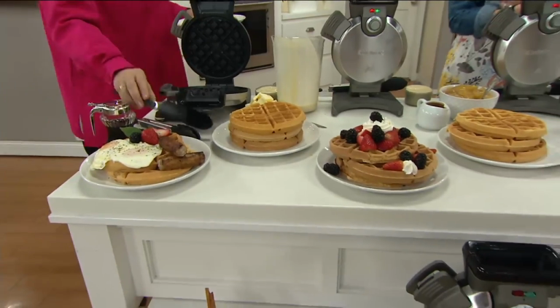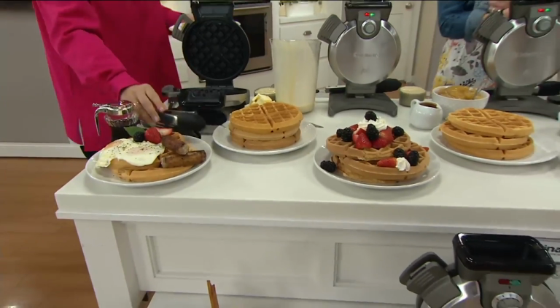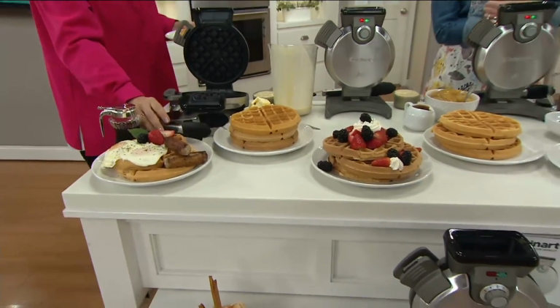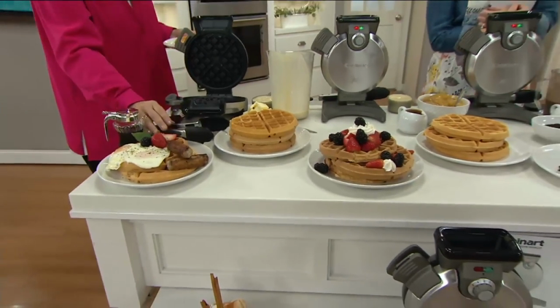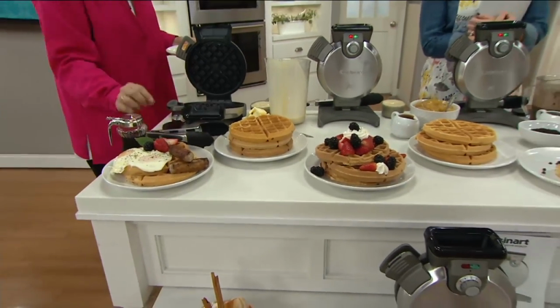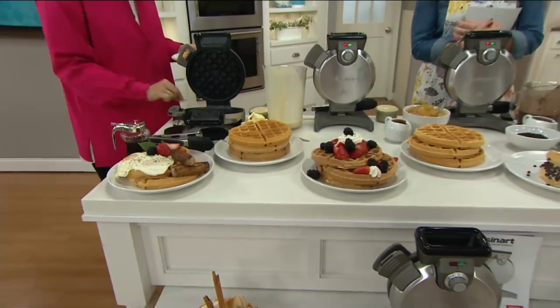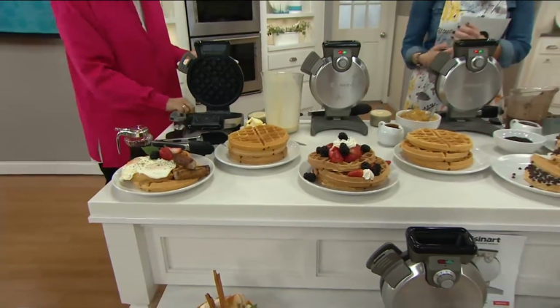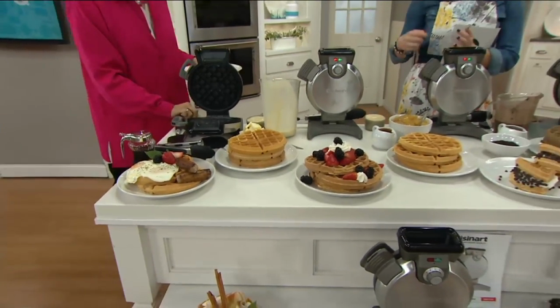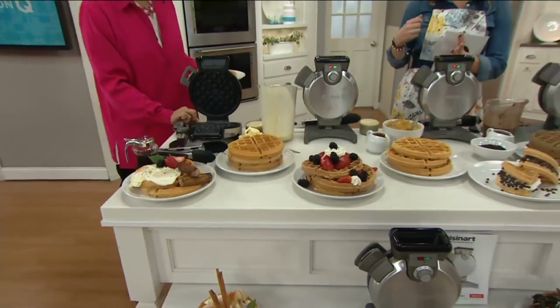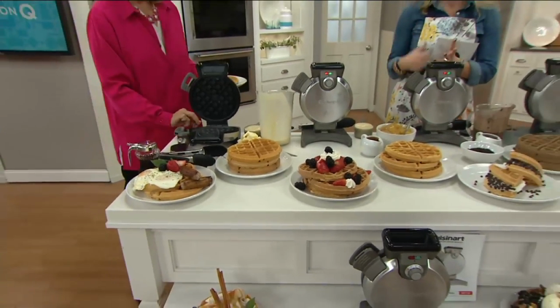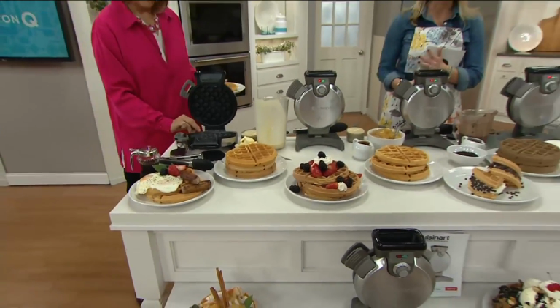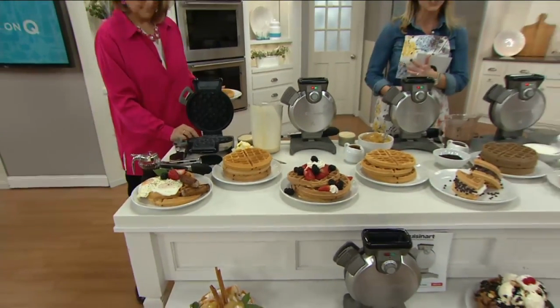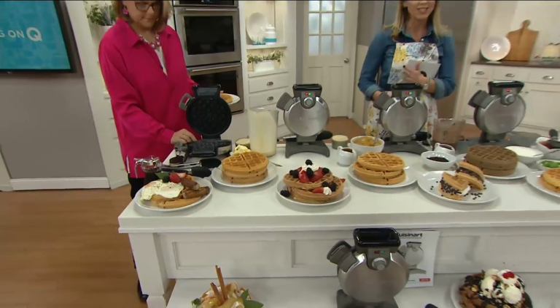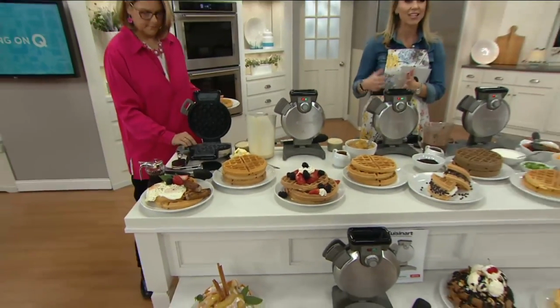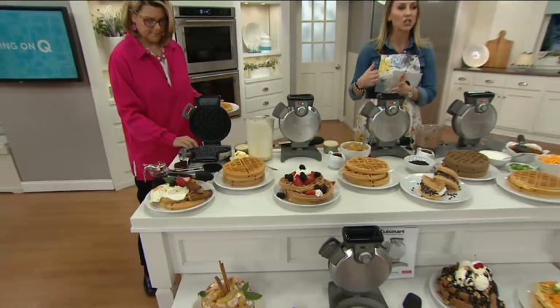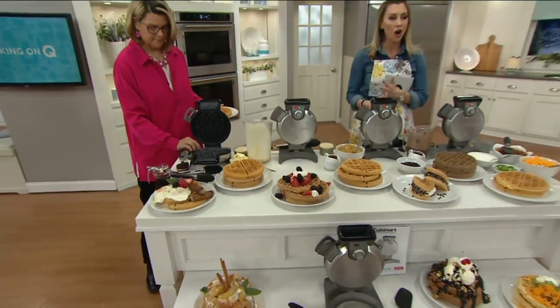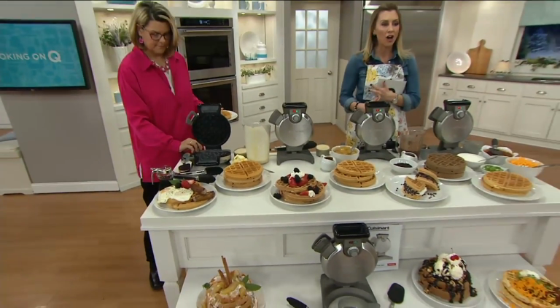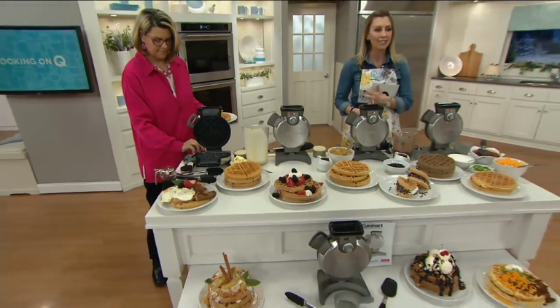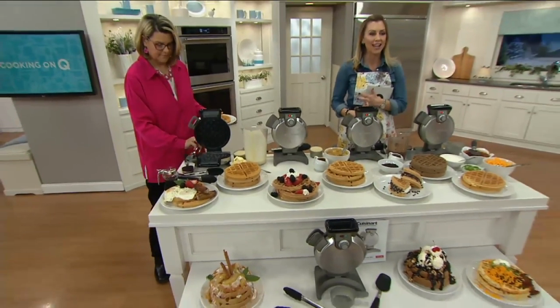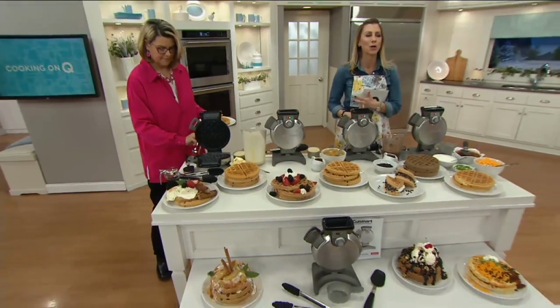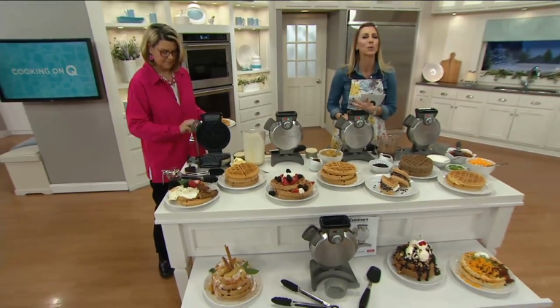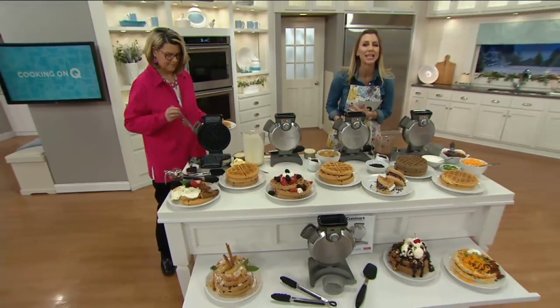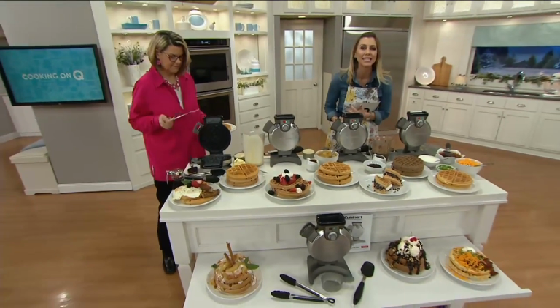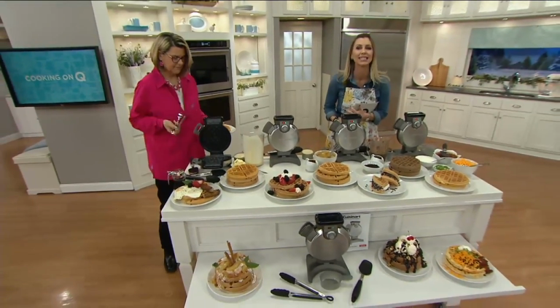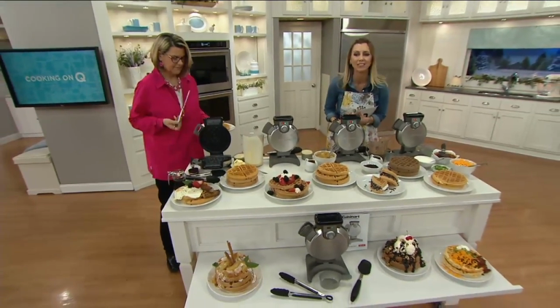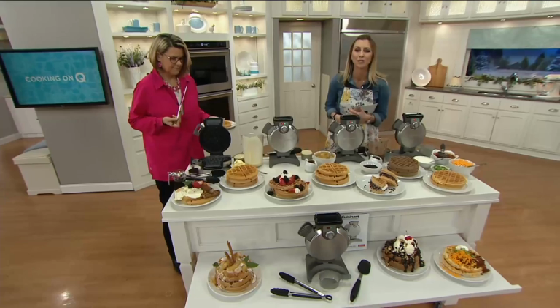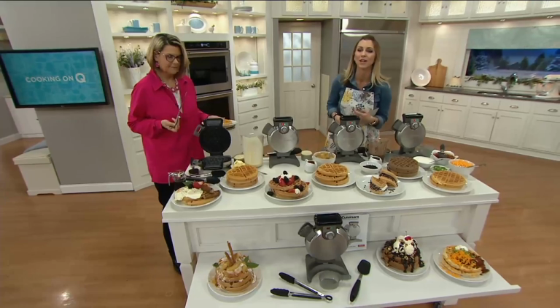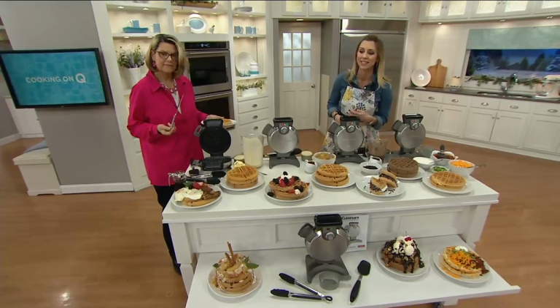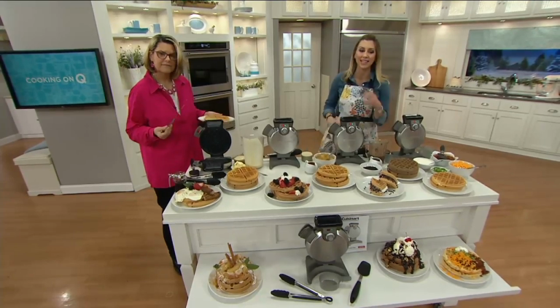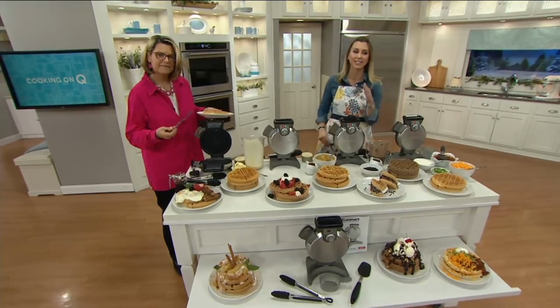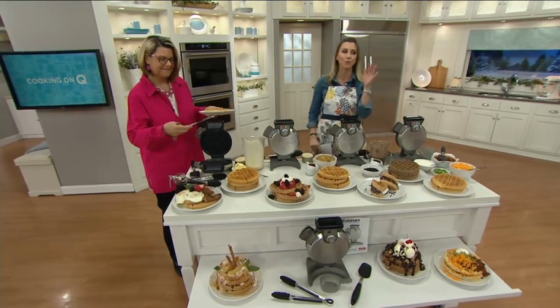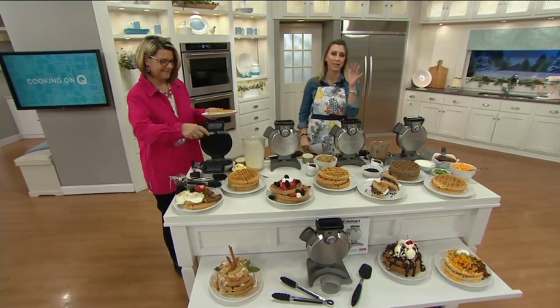We're going to give it to you with a set of spatulas and tongs at a crazy clearance price — it's less than $40.